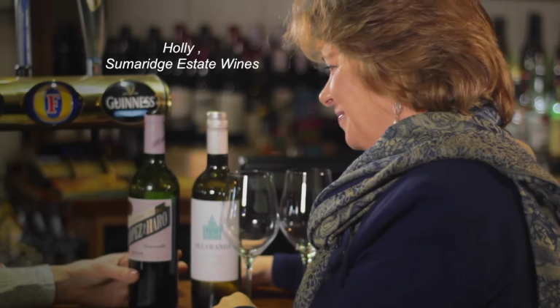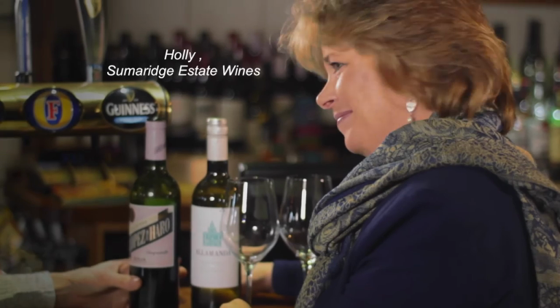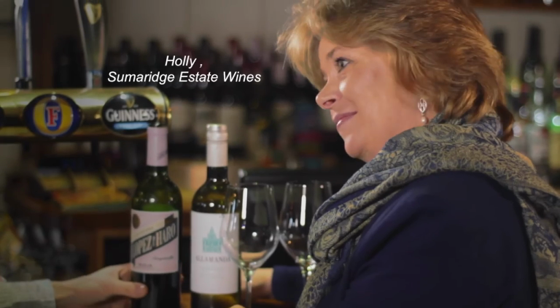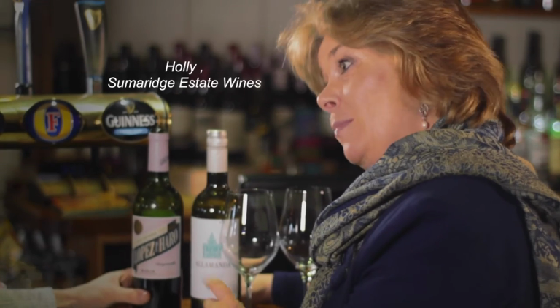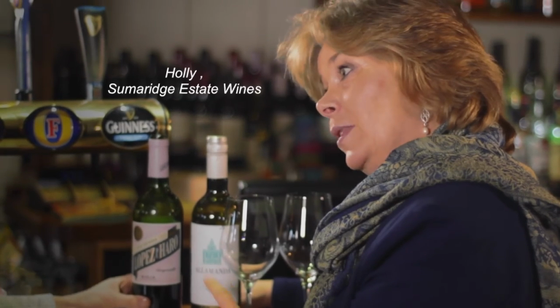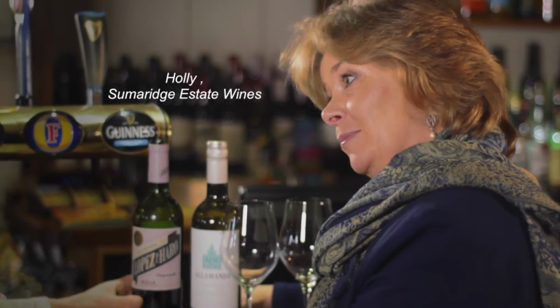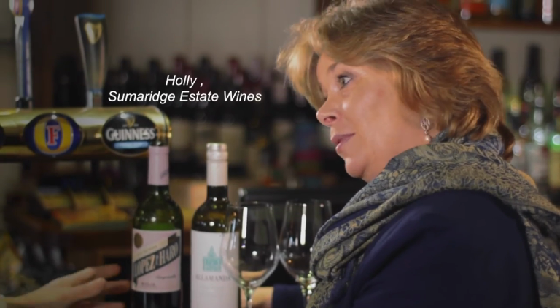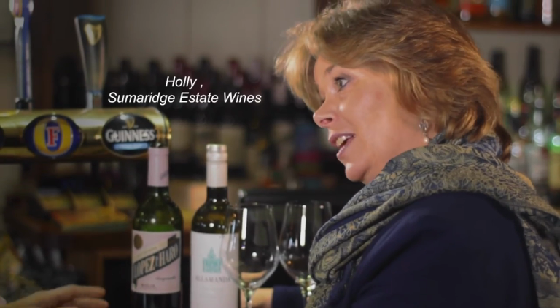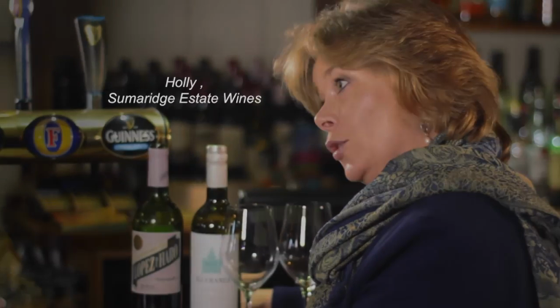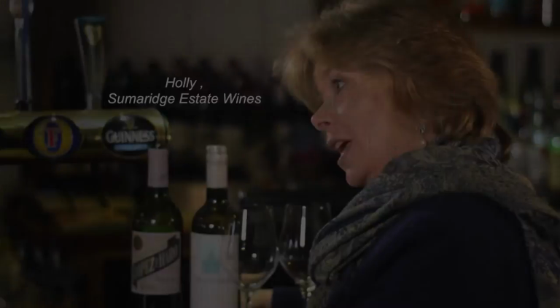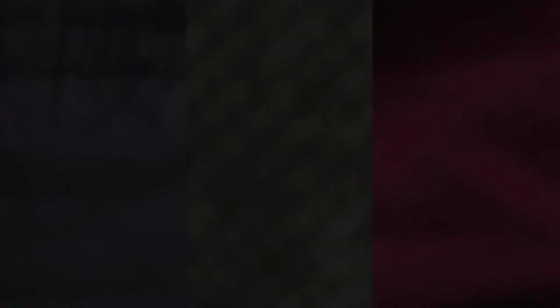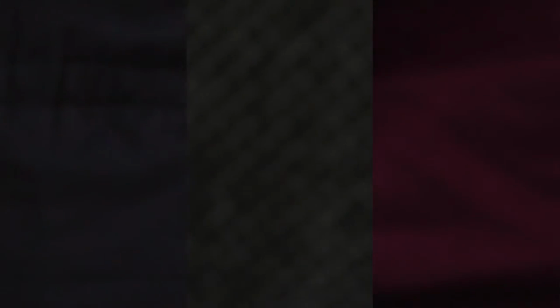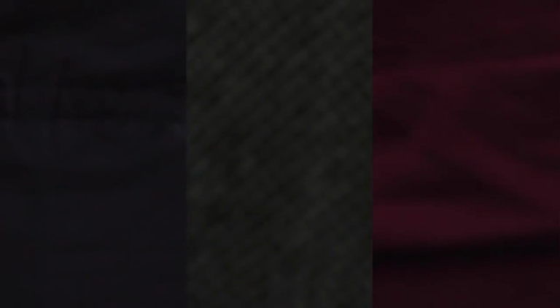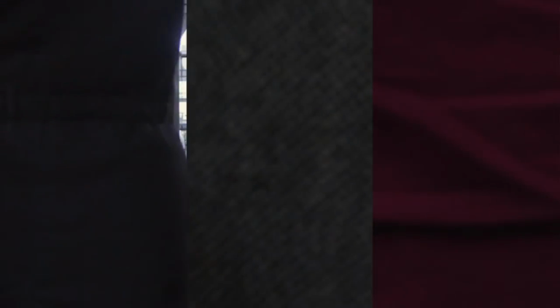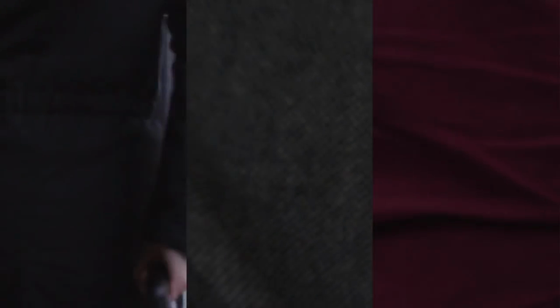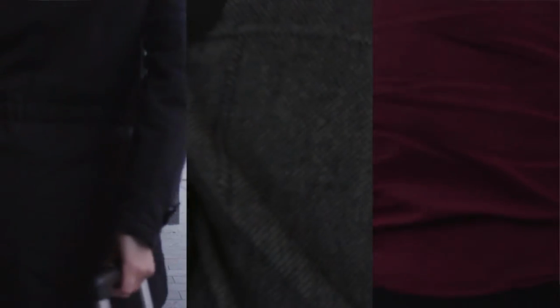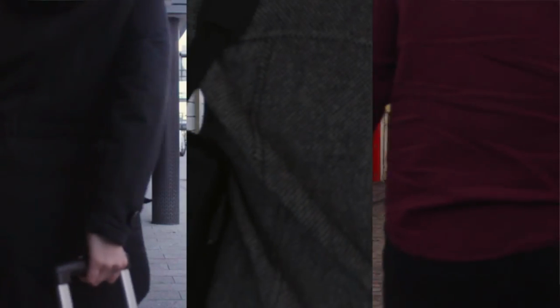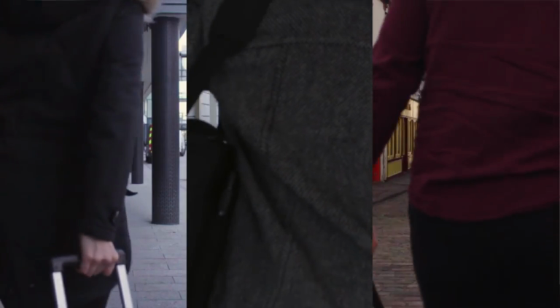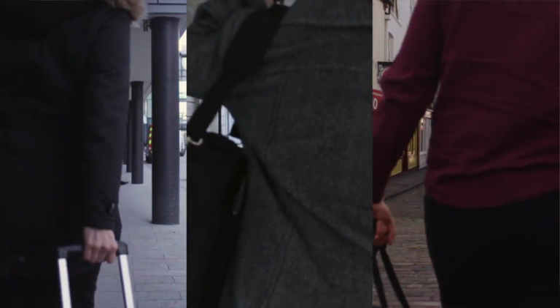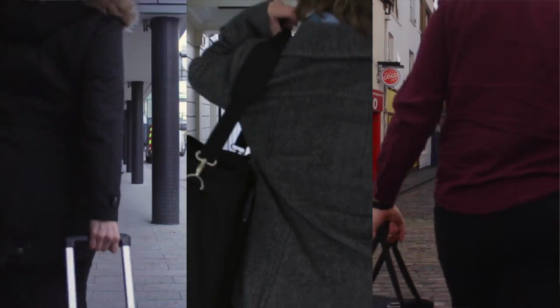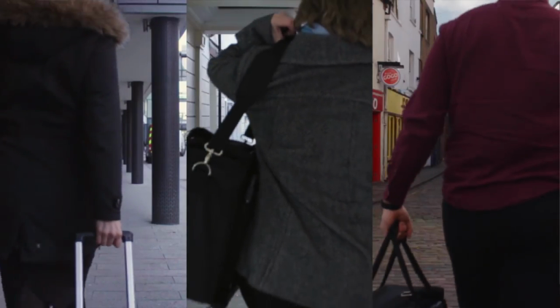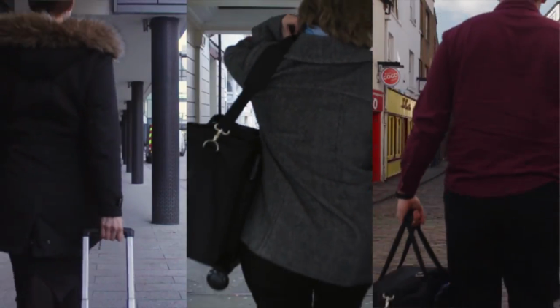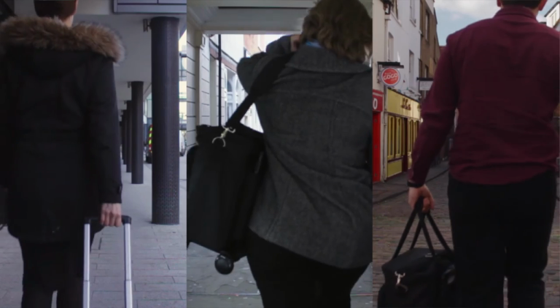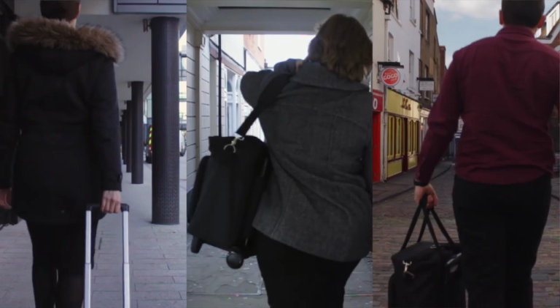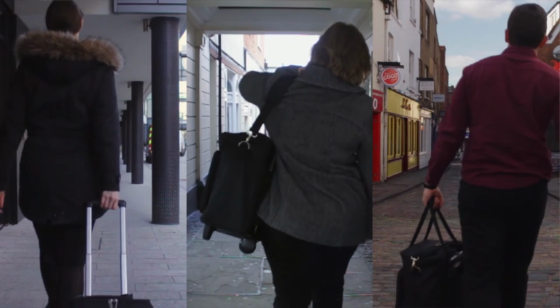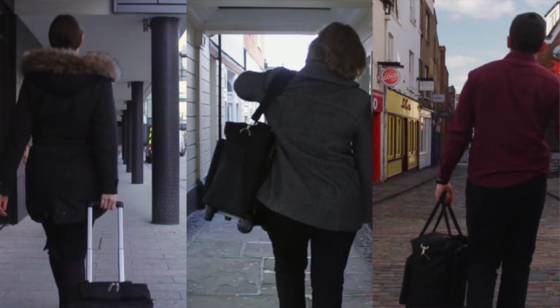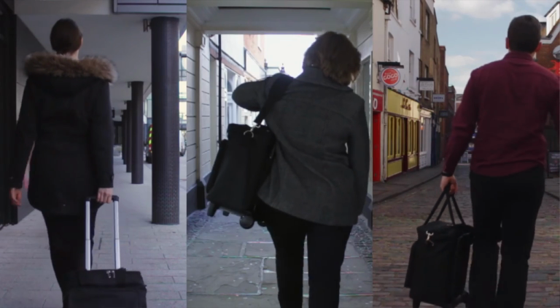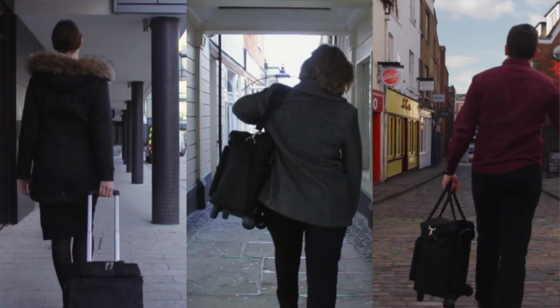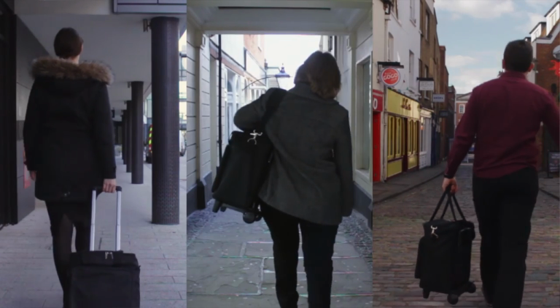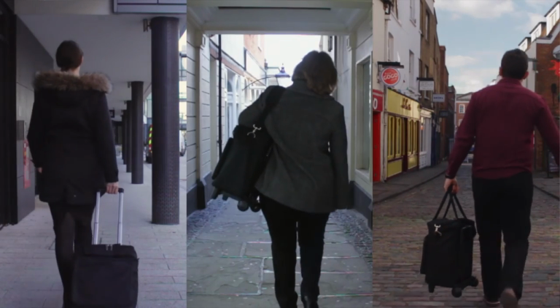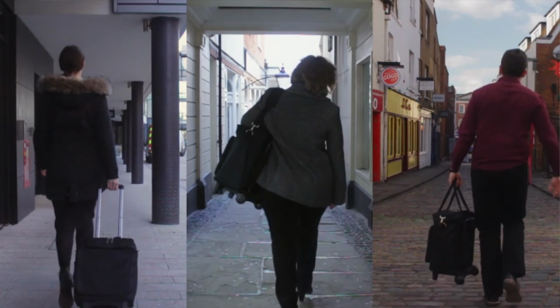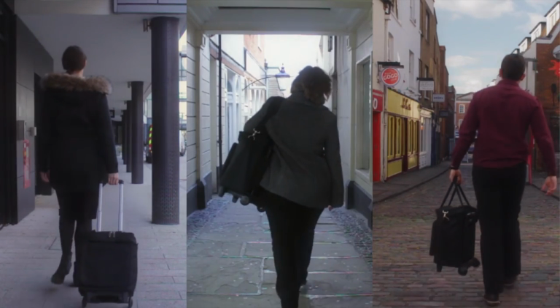I, for one, will find the wine trolley a lifesaver. The must-have drinks trade bag from Waiters Friend.